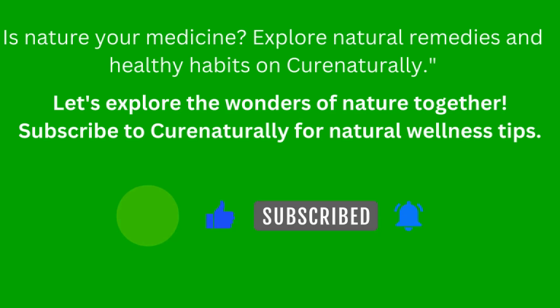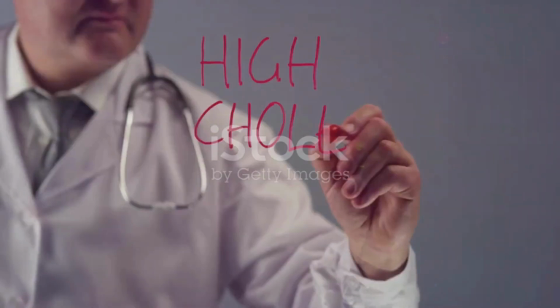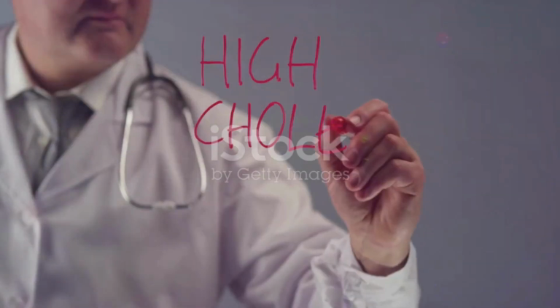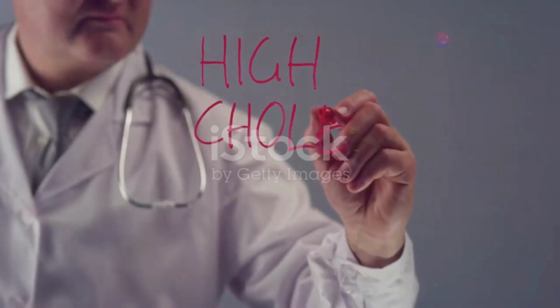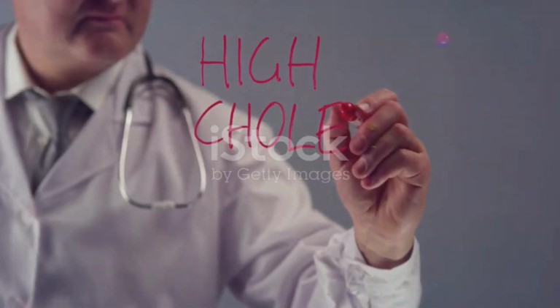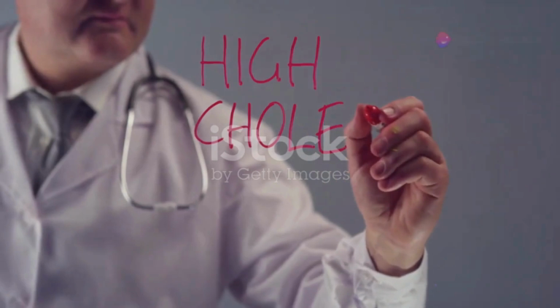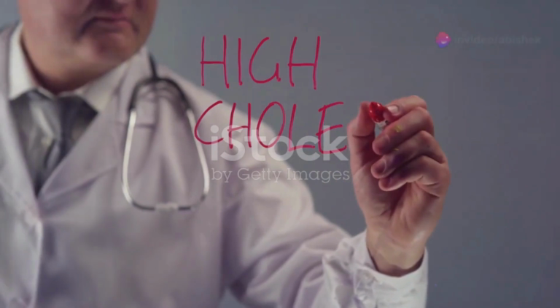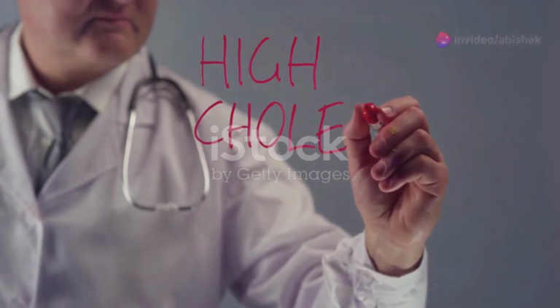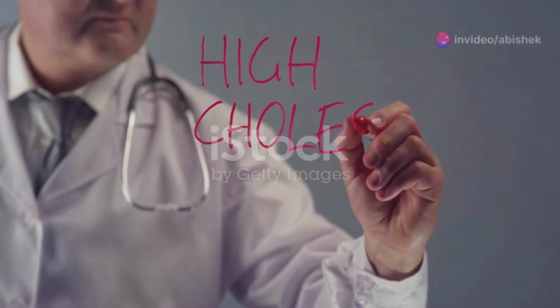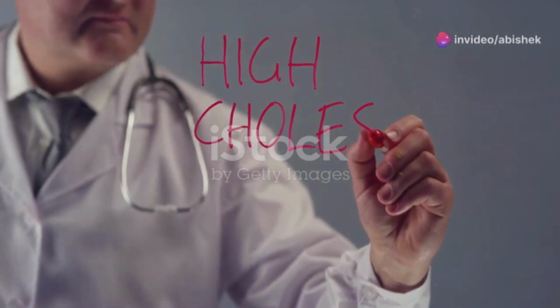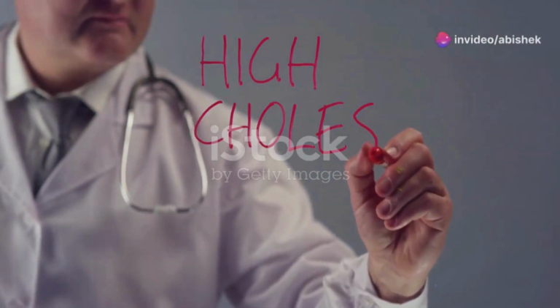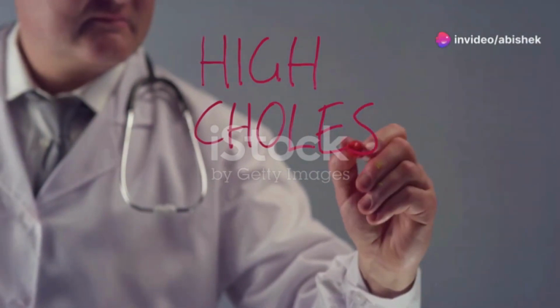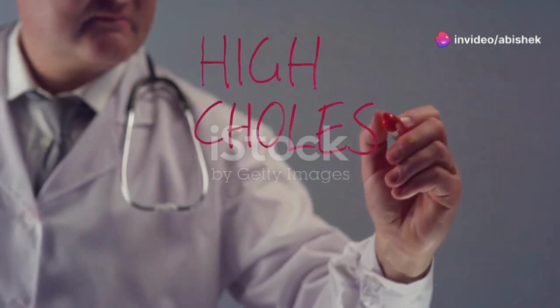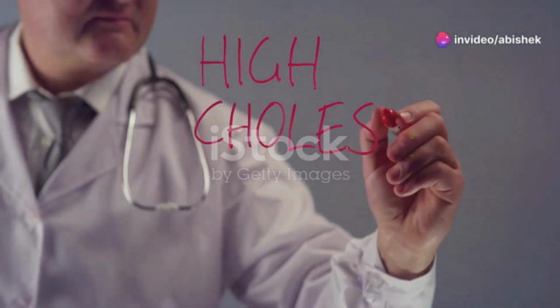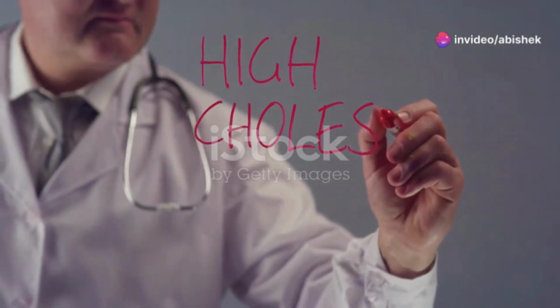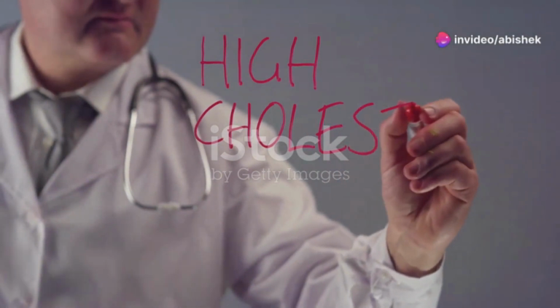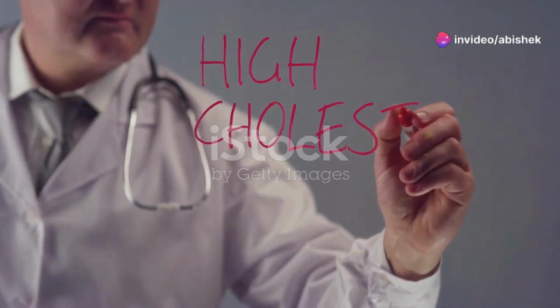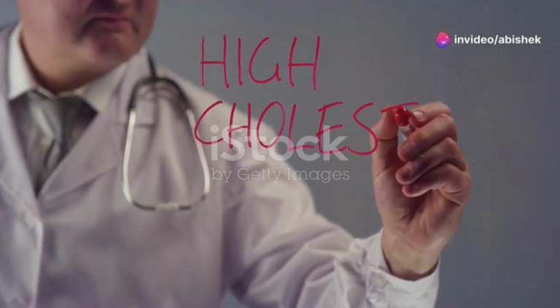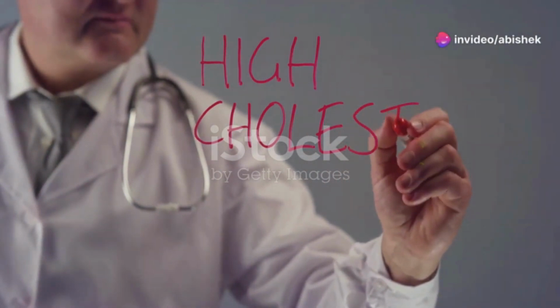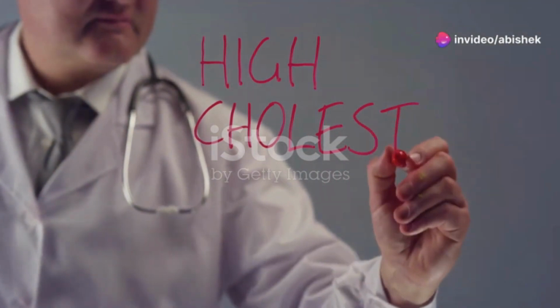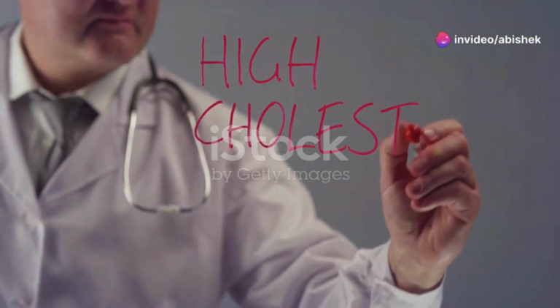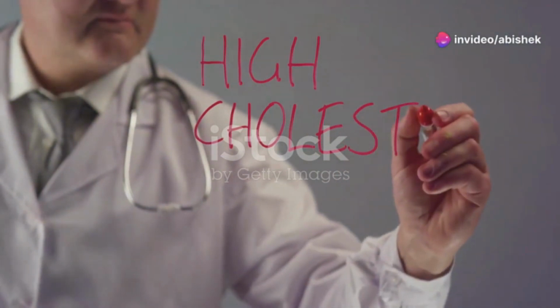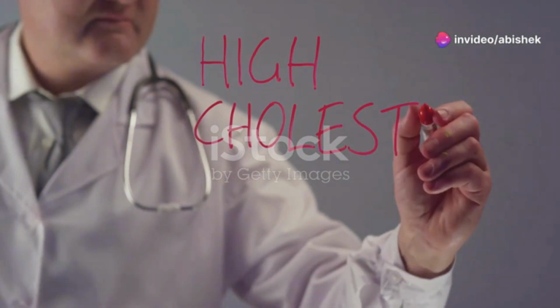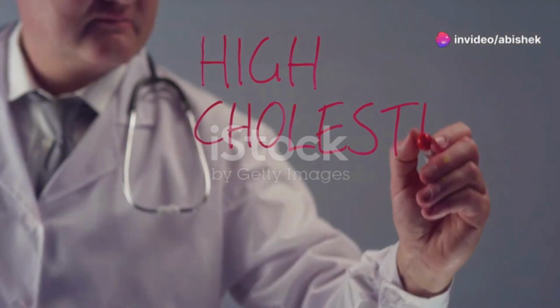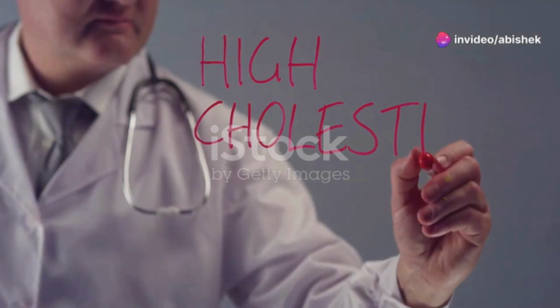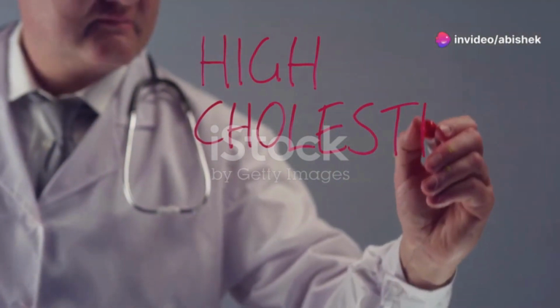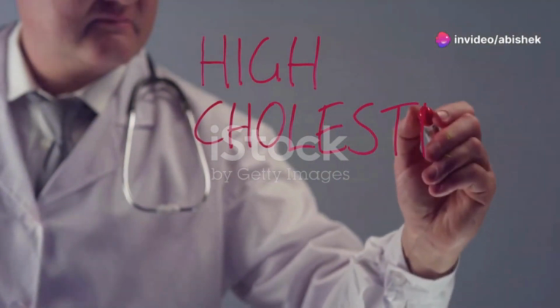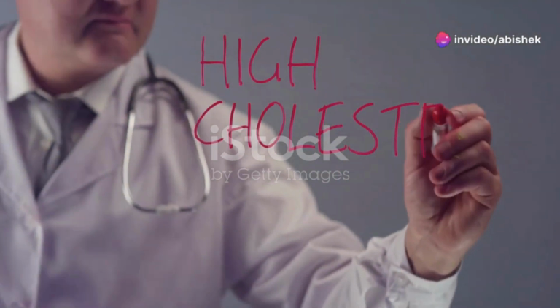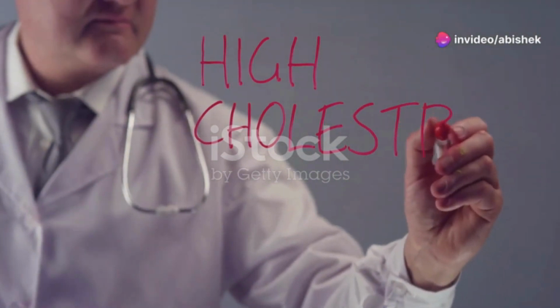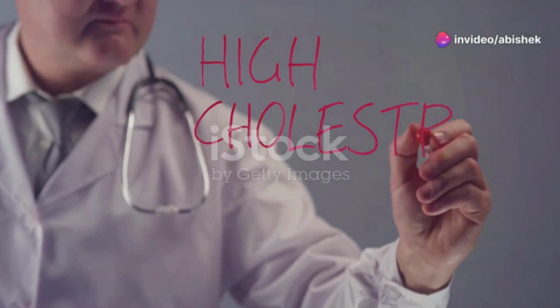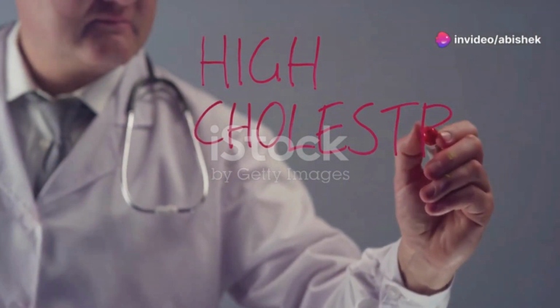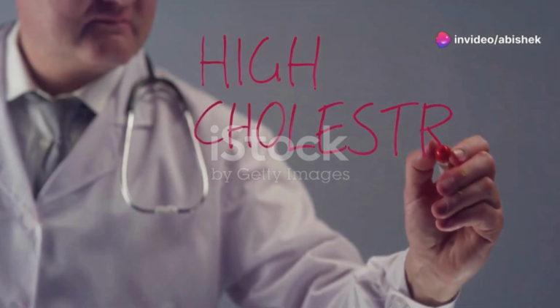If you're wondering if you have high cholesterol, you might want to keep an eye out for these signs. Let's dive in.